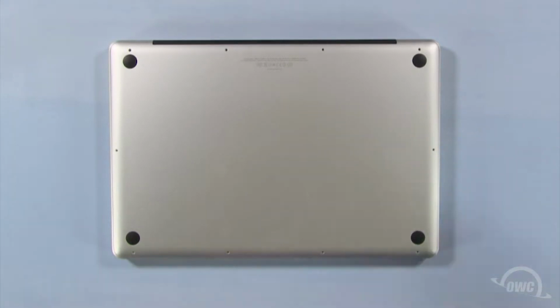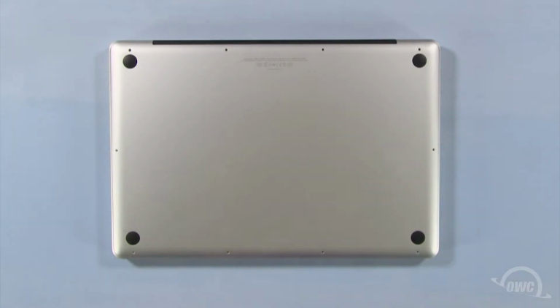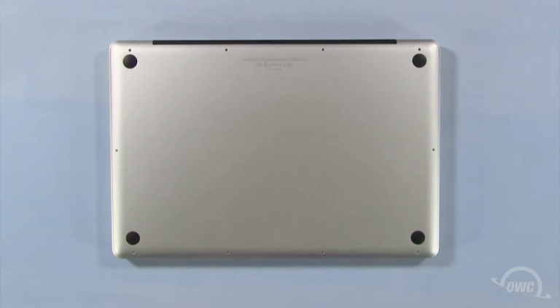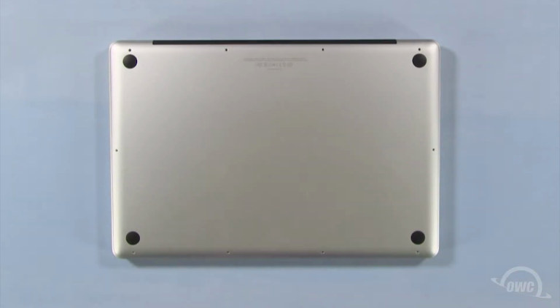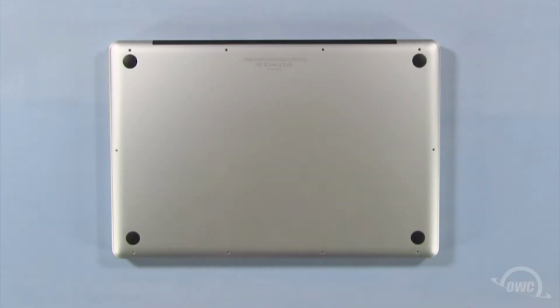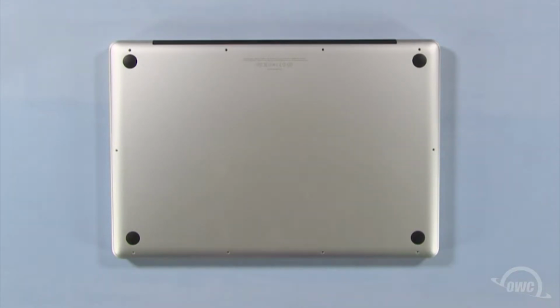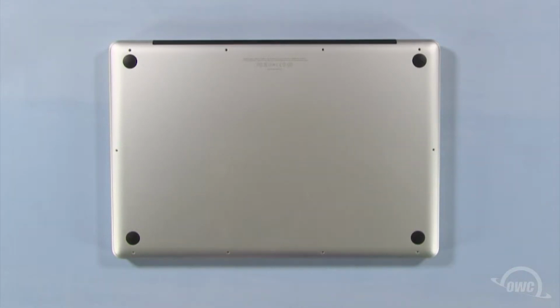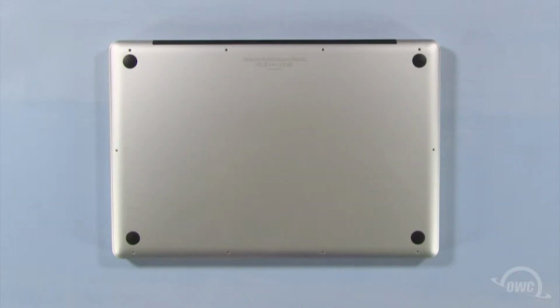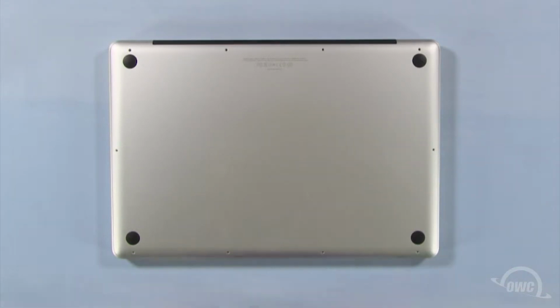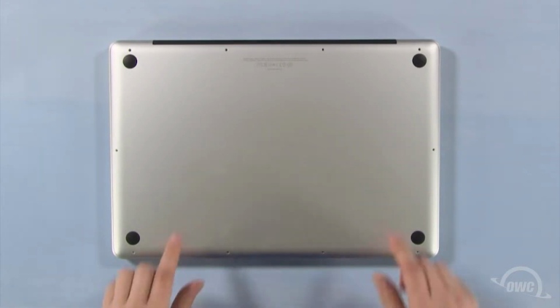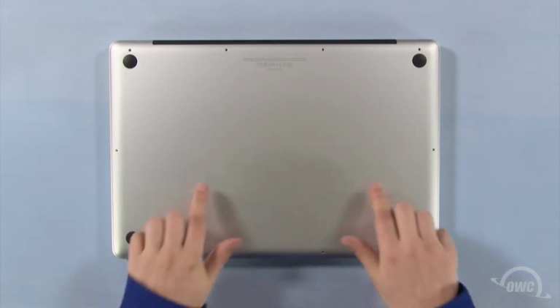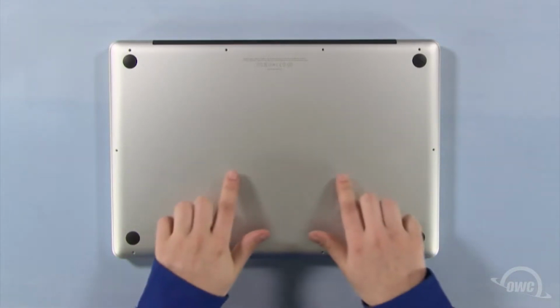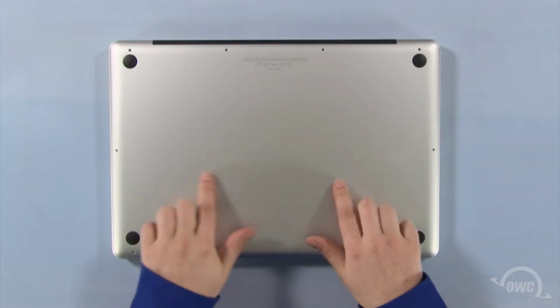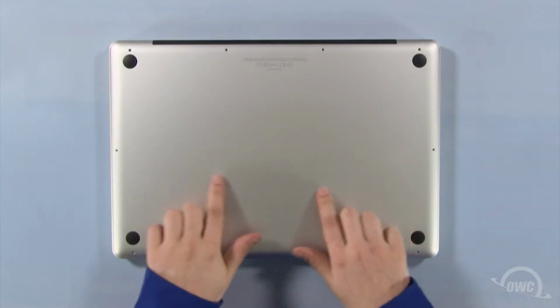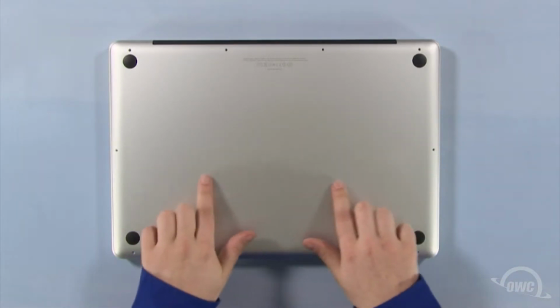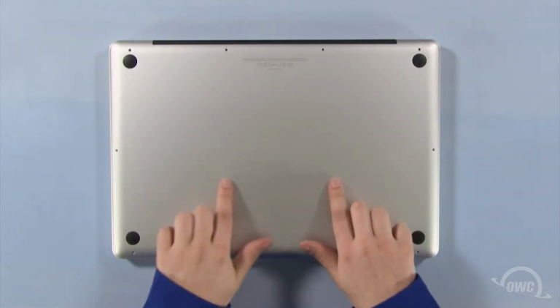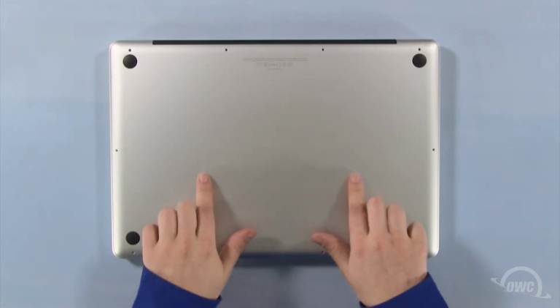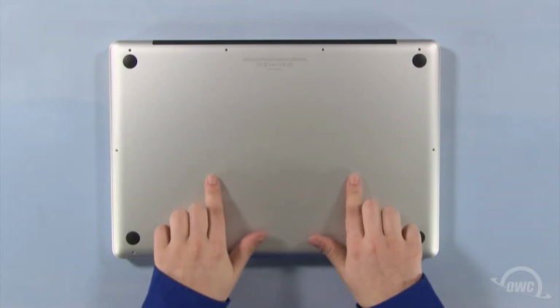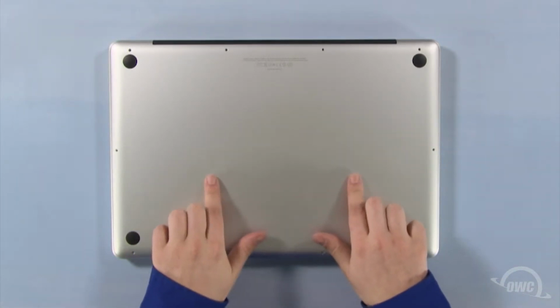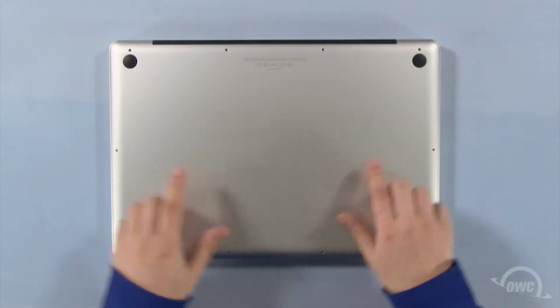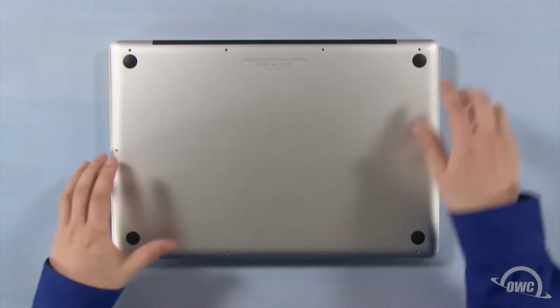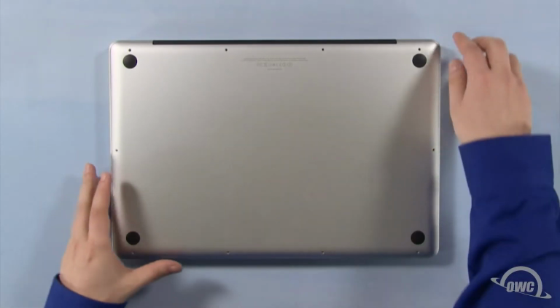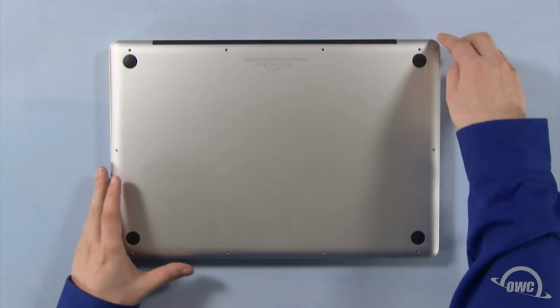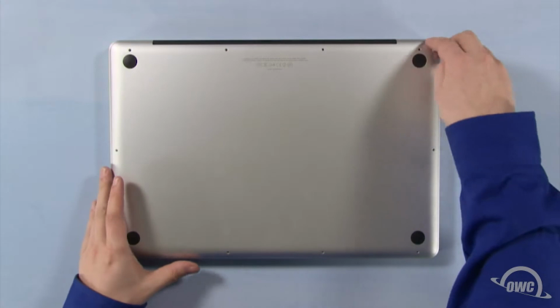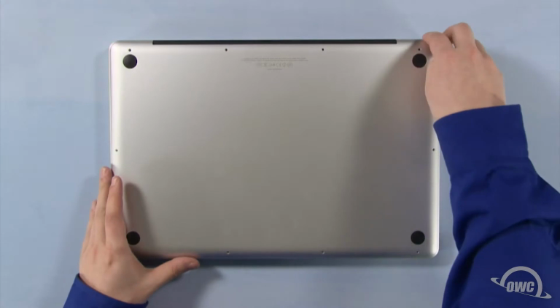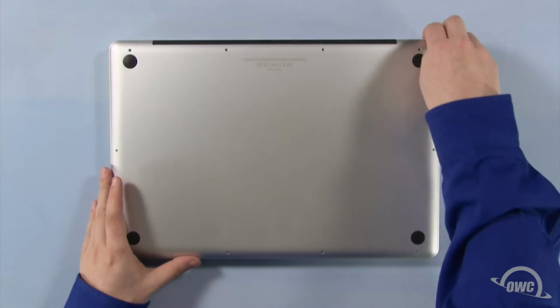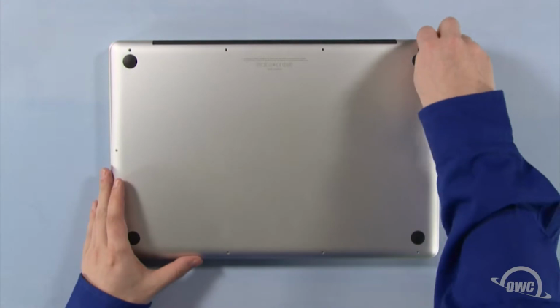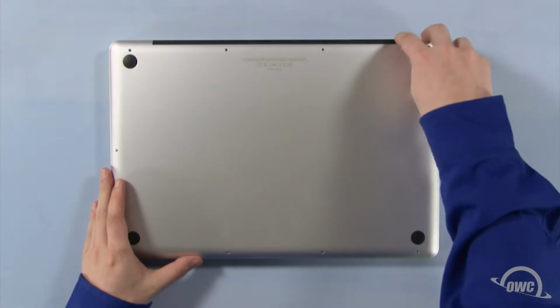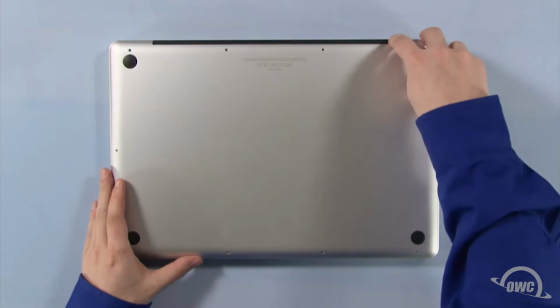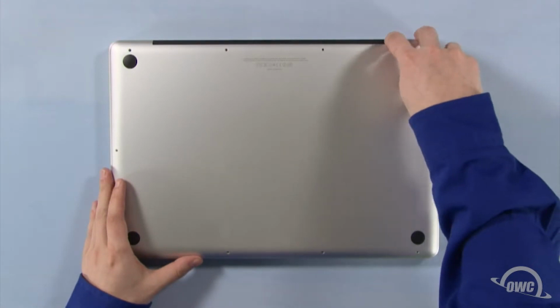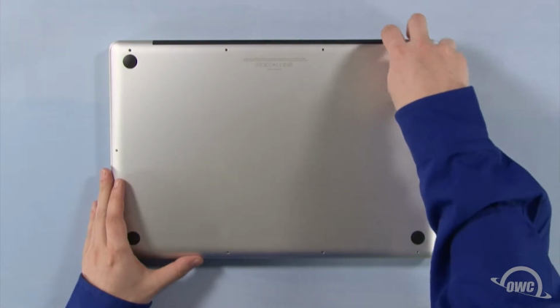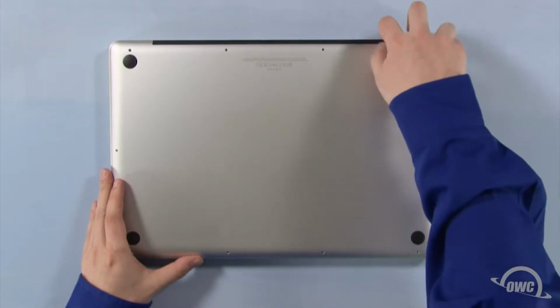When lifting the cover off, there will be some snaps holding it in, so you may have to gently pull a bit to free them.